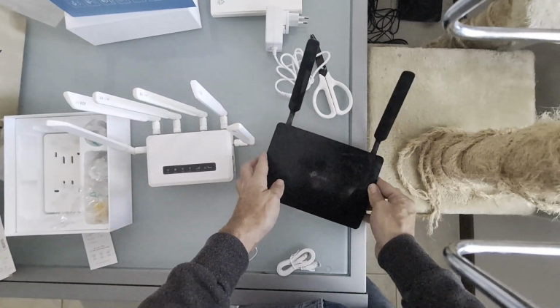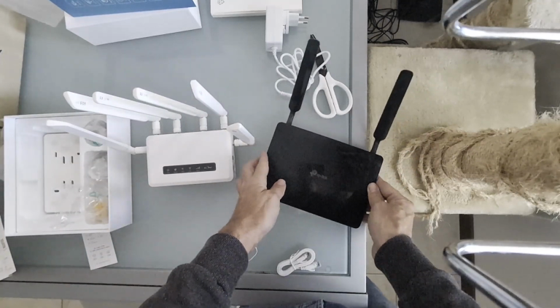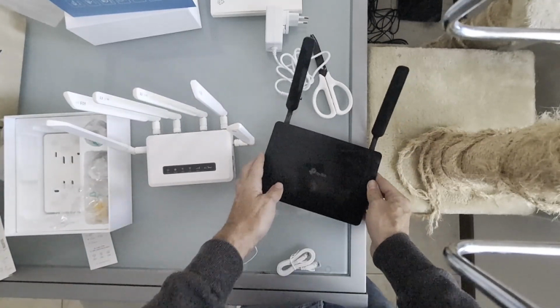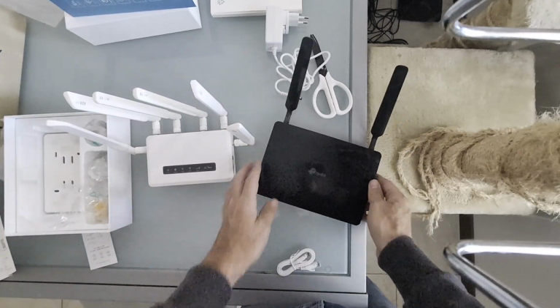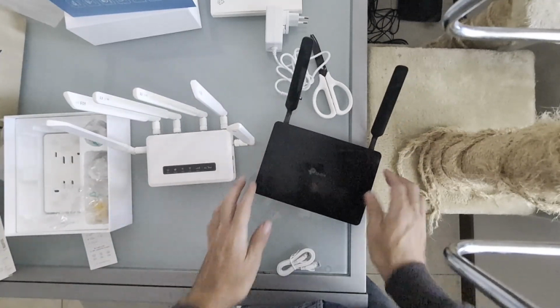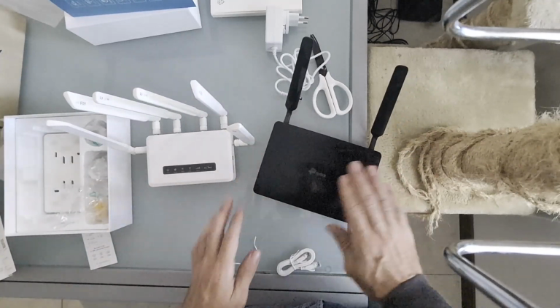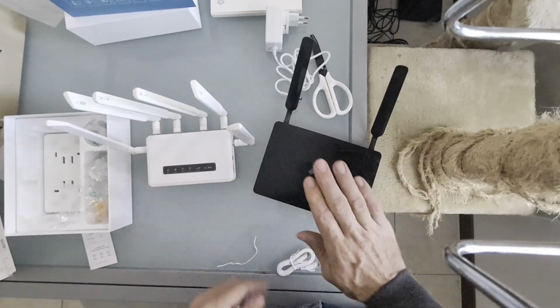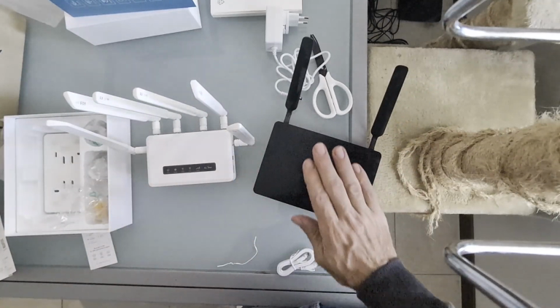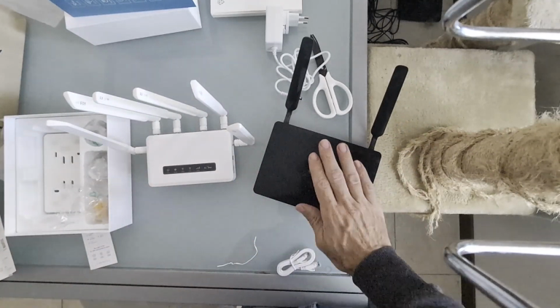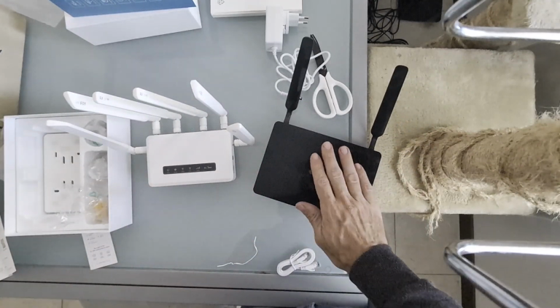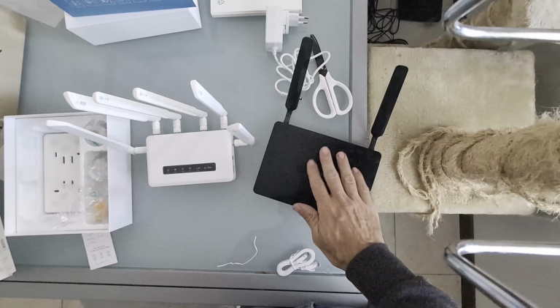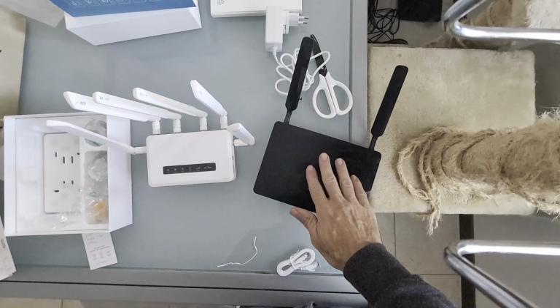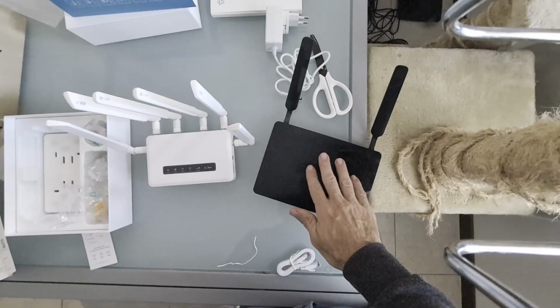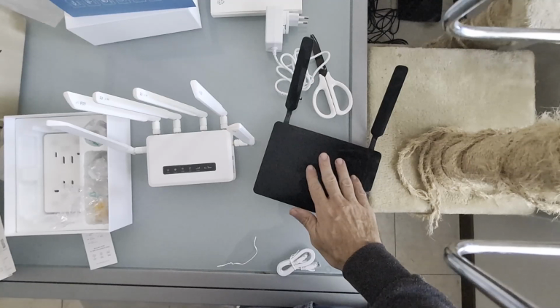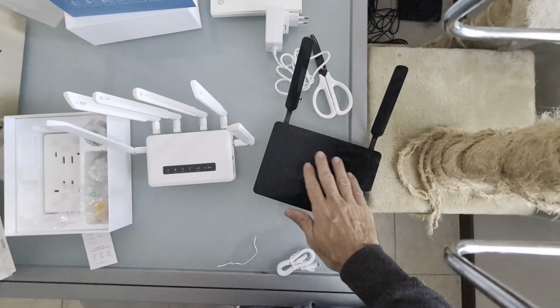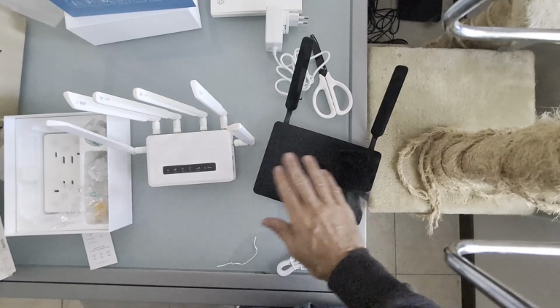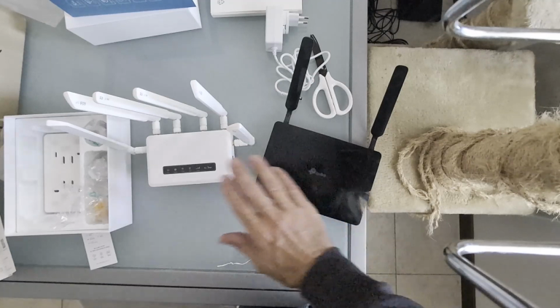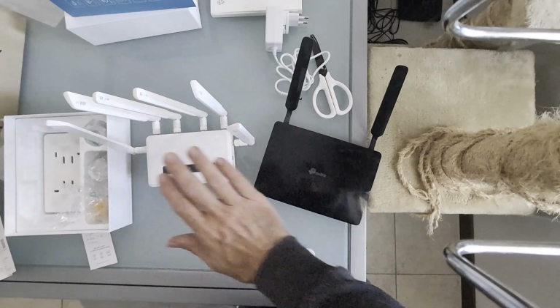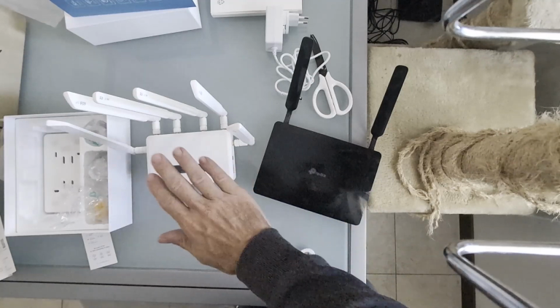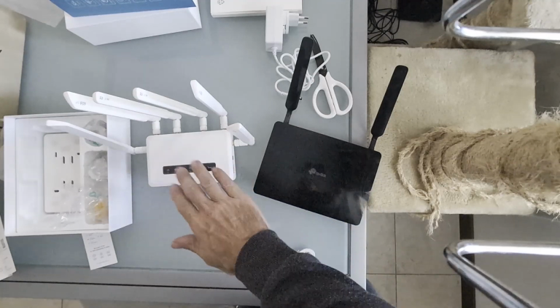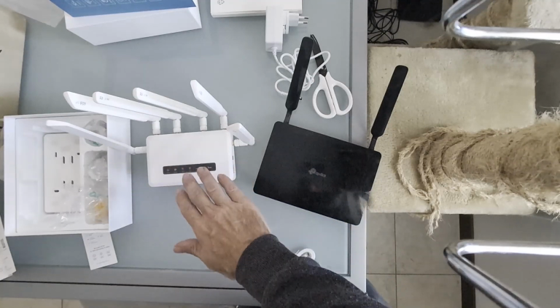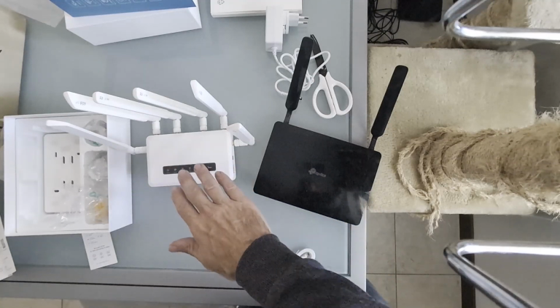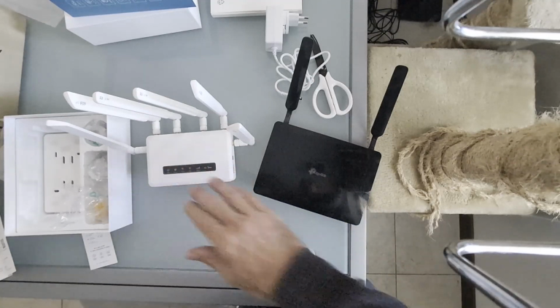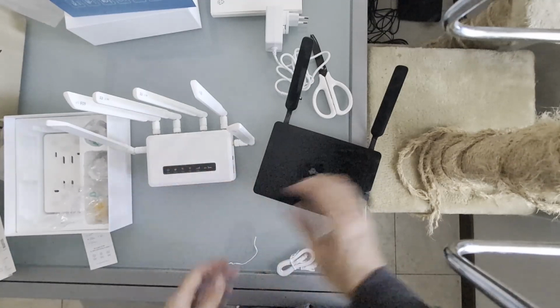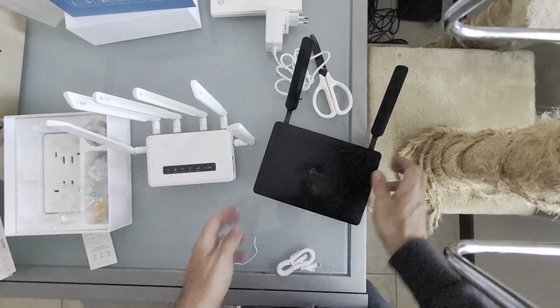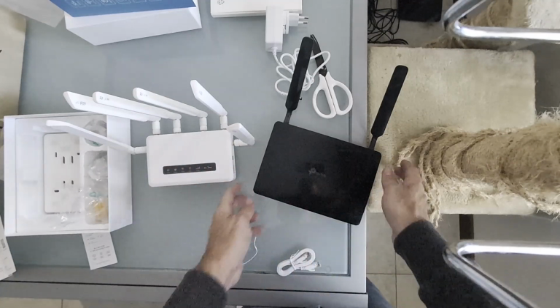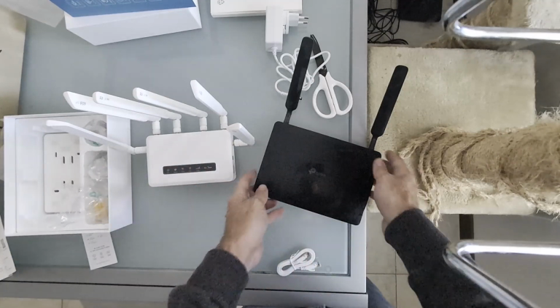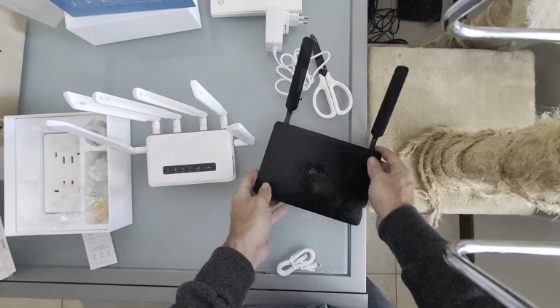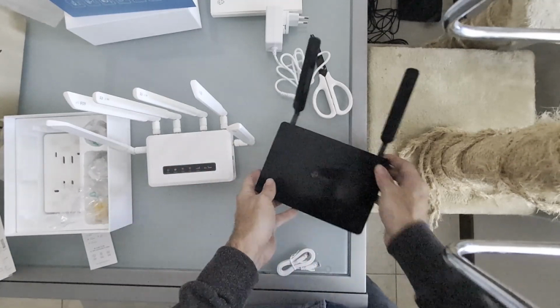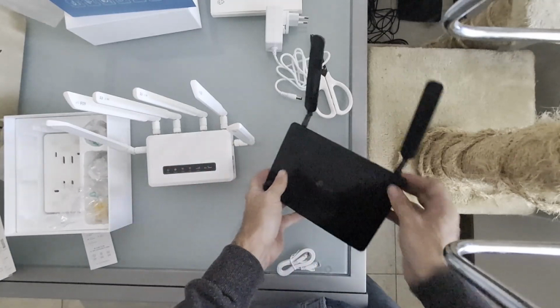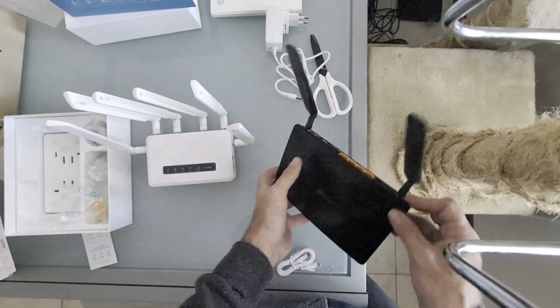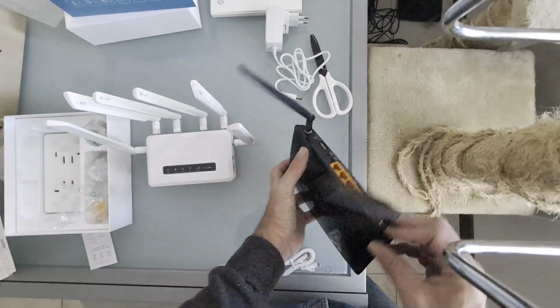I compare it to my old TP-Link Archer MR600. It is smaller but much heavier.